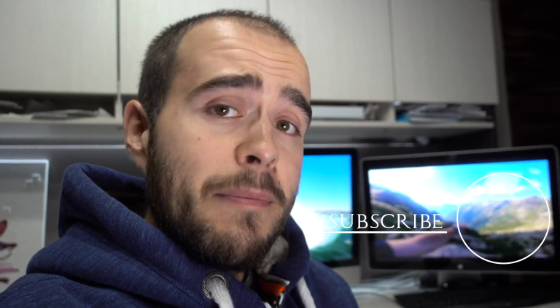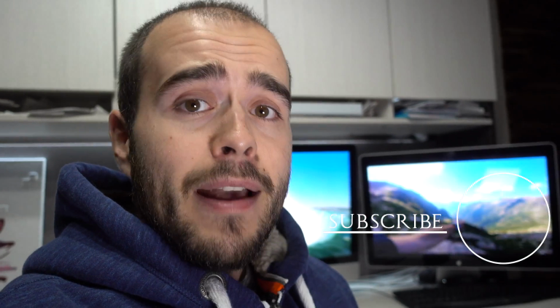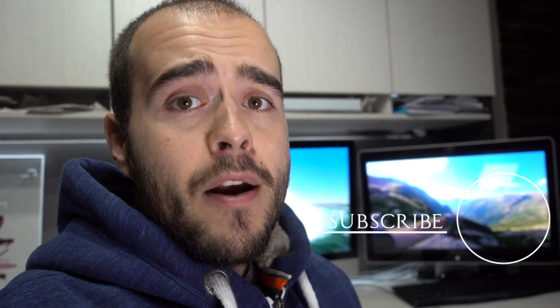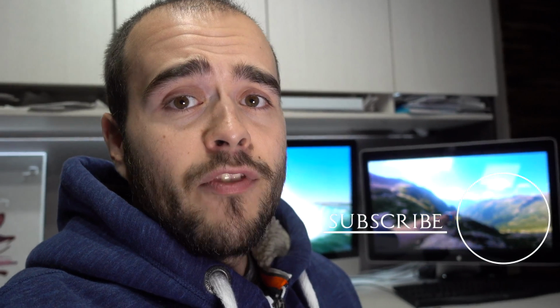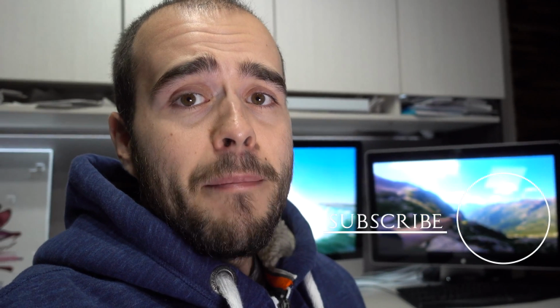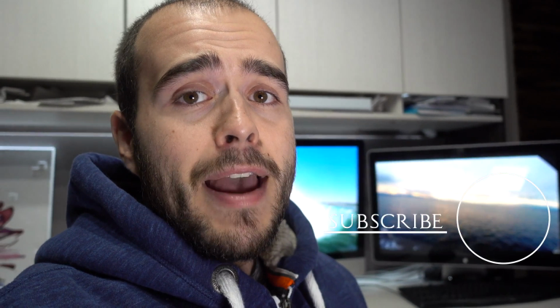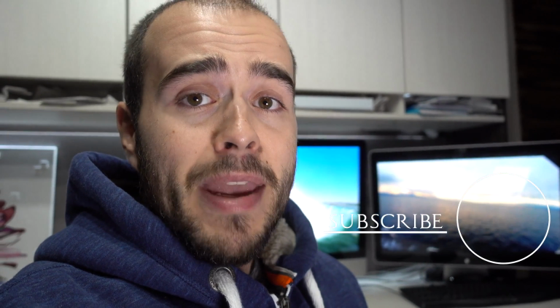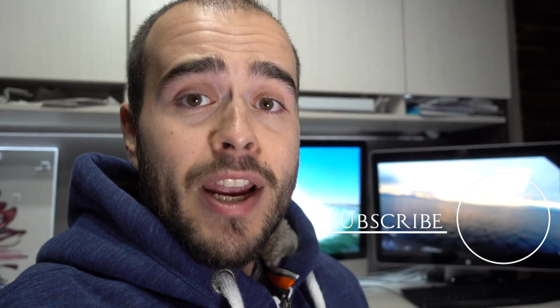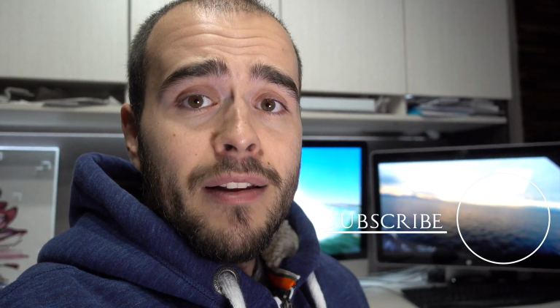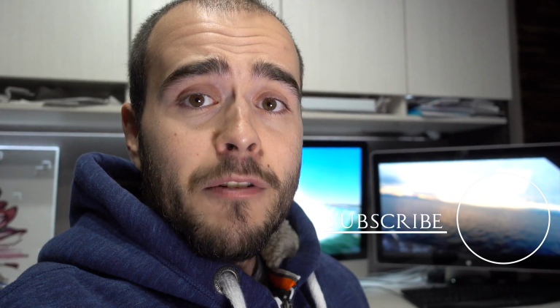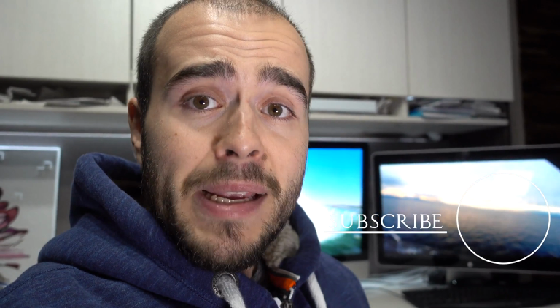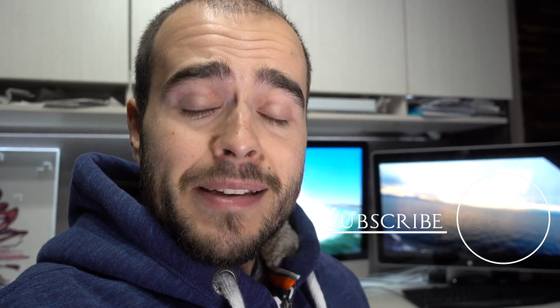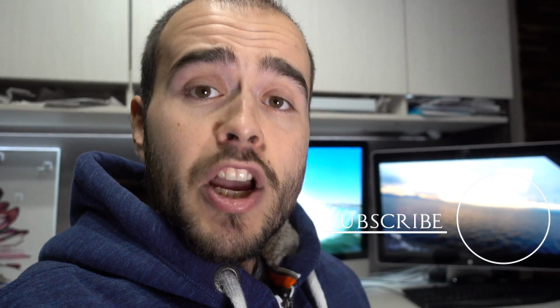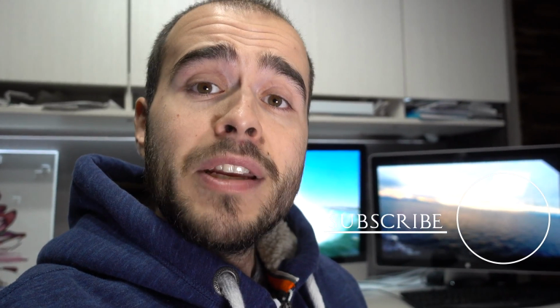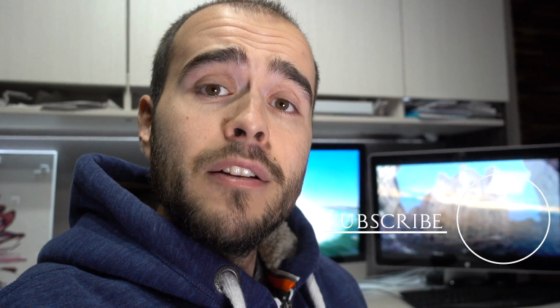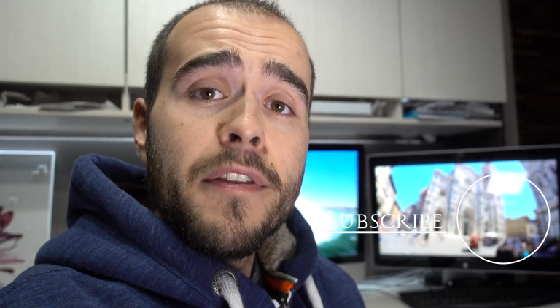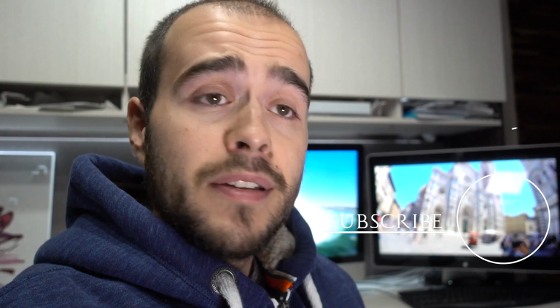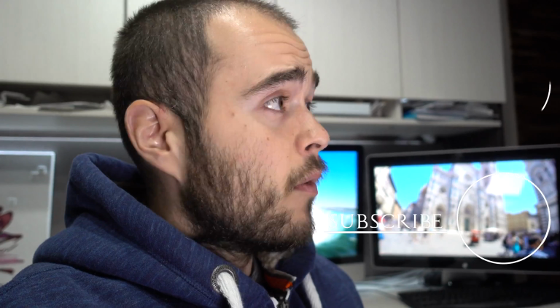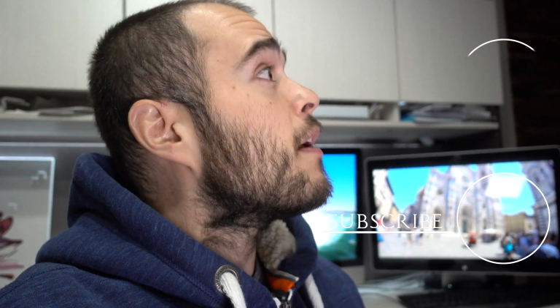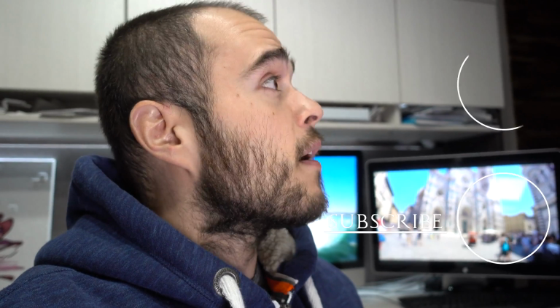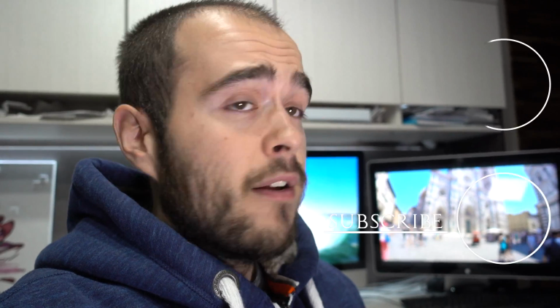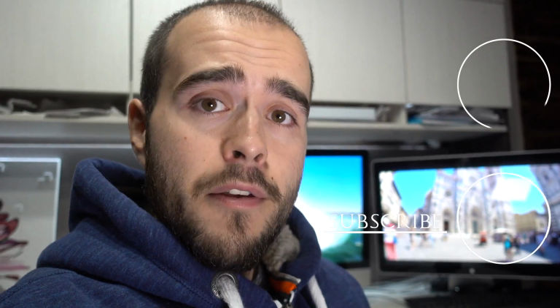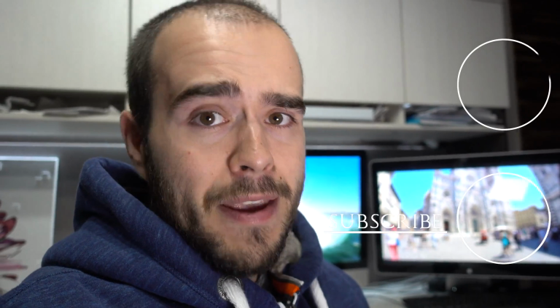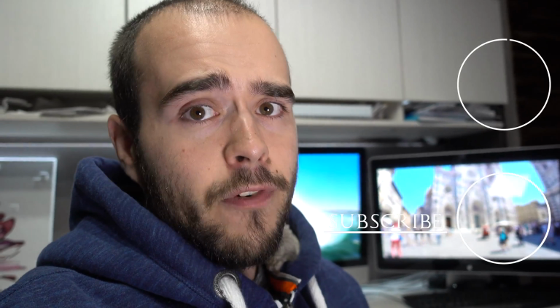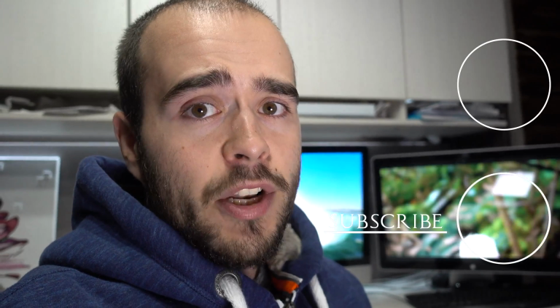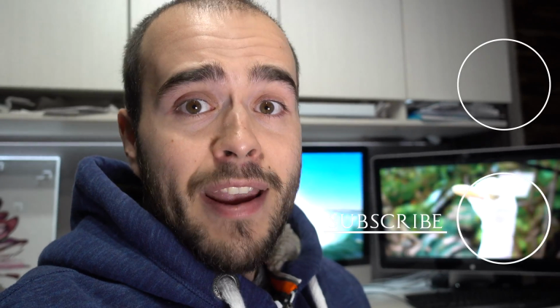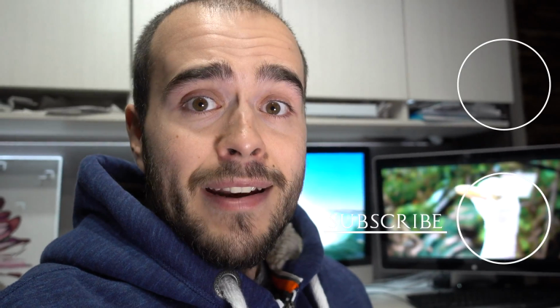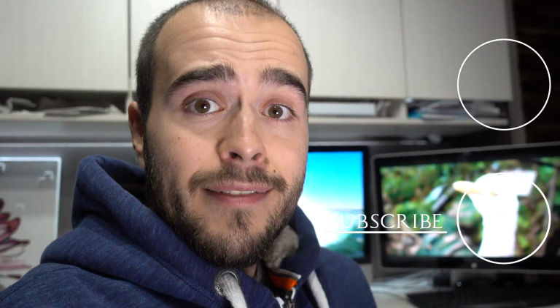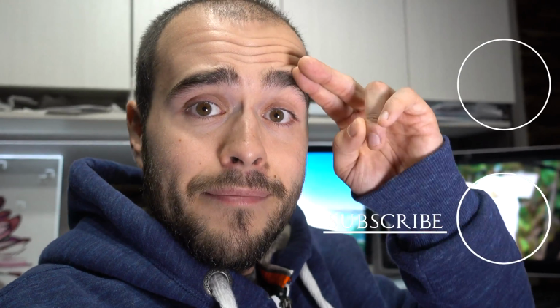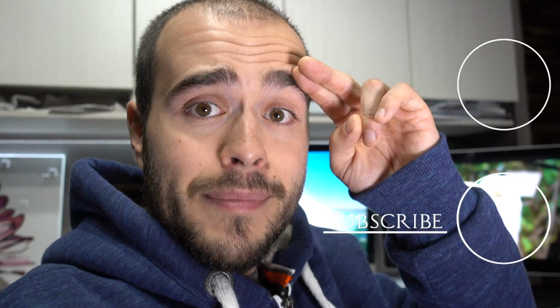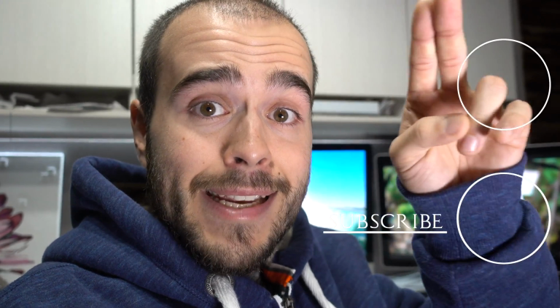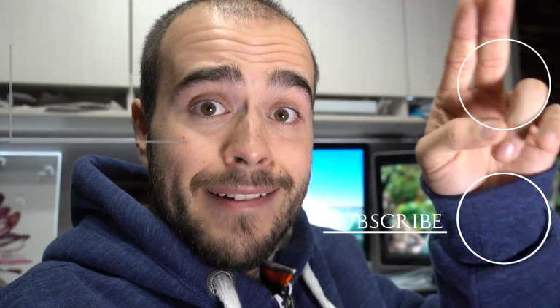What you see back there is from my main channel, so please come take a look at it. Thank you for watching again — see ya!